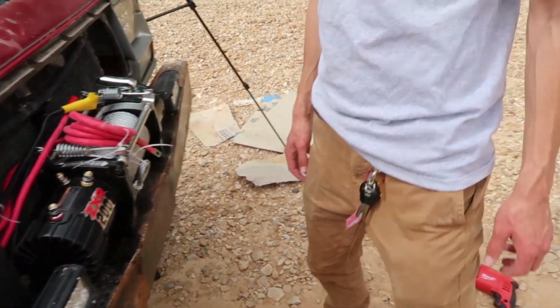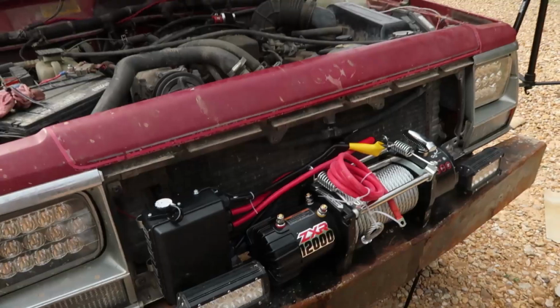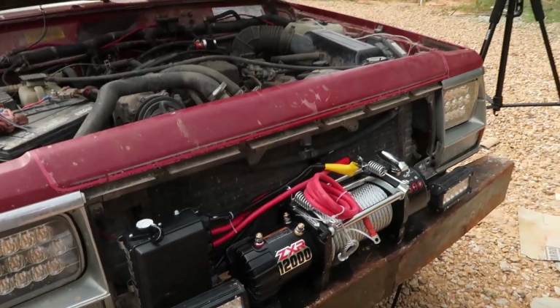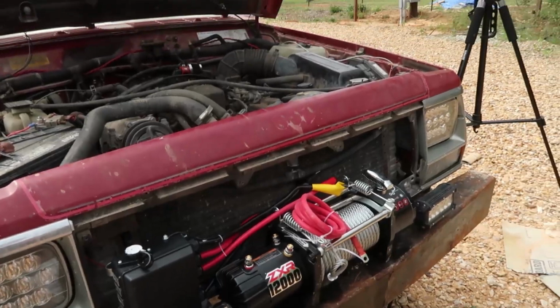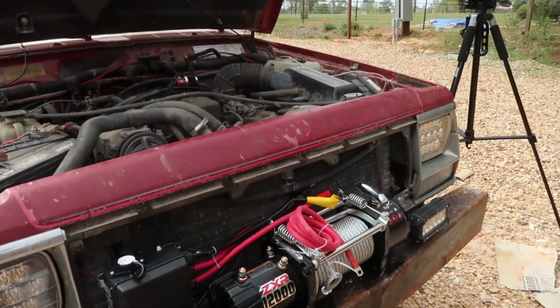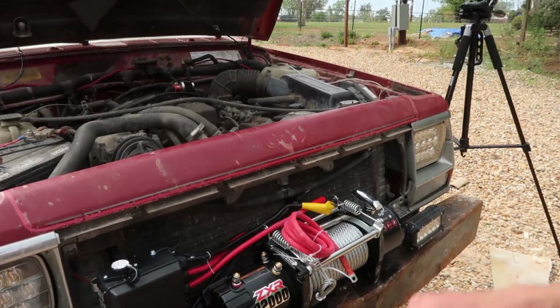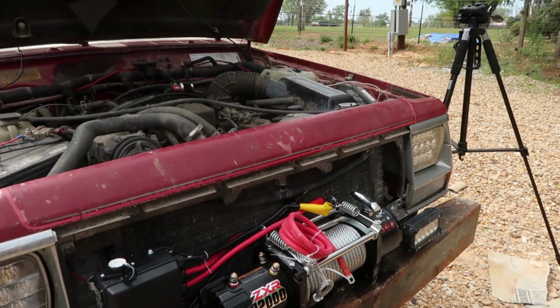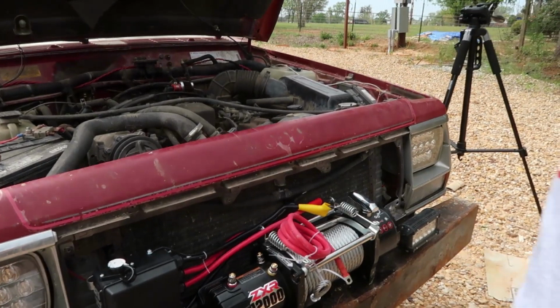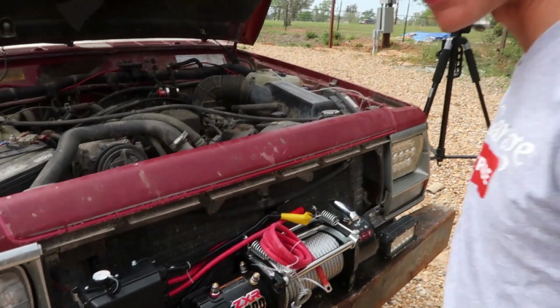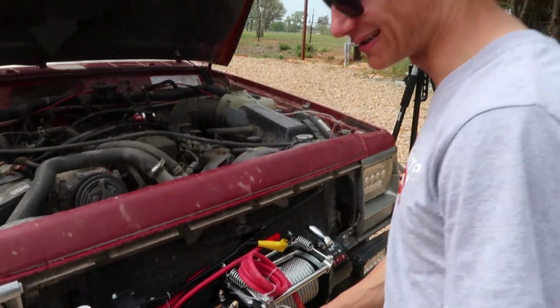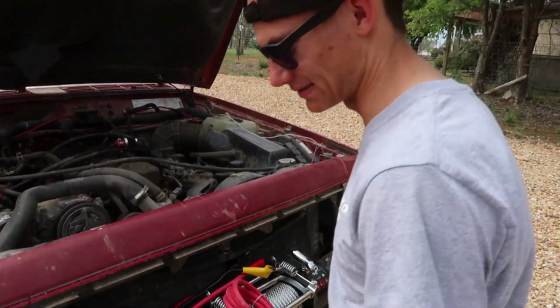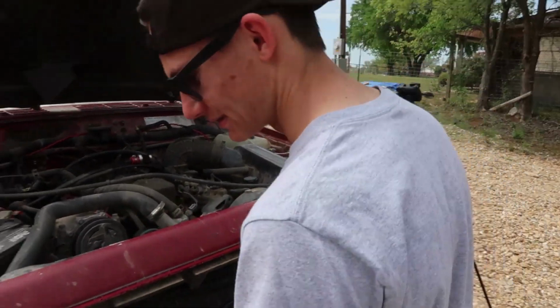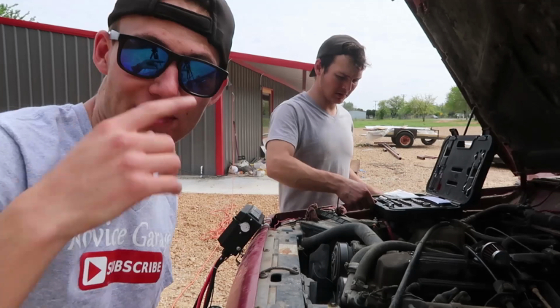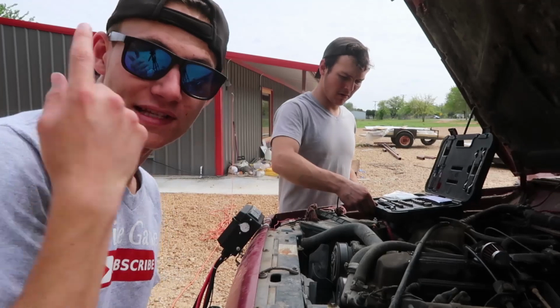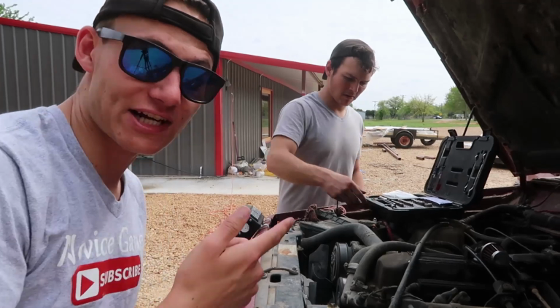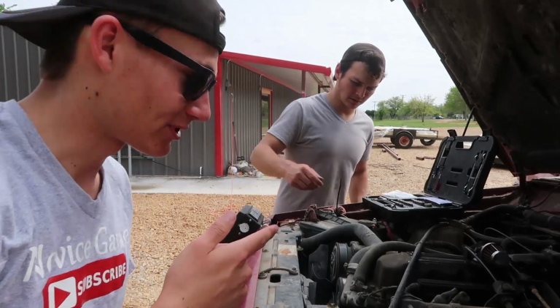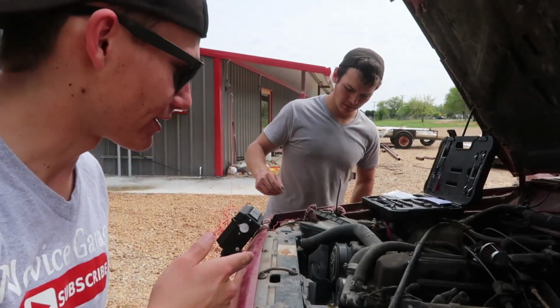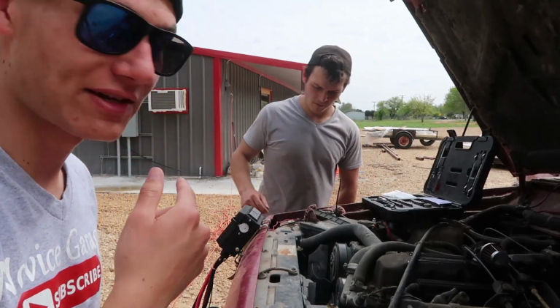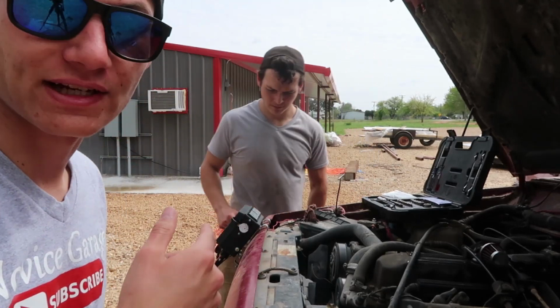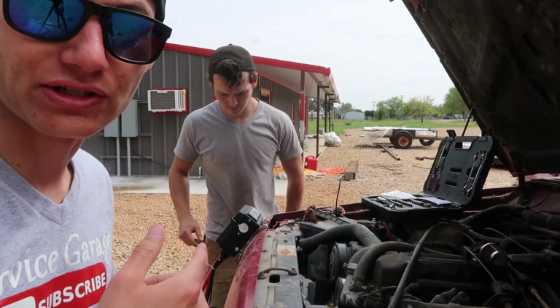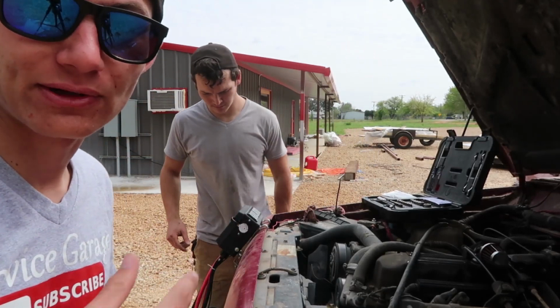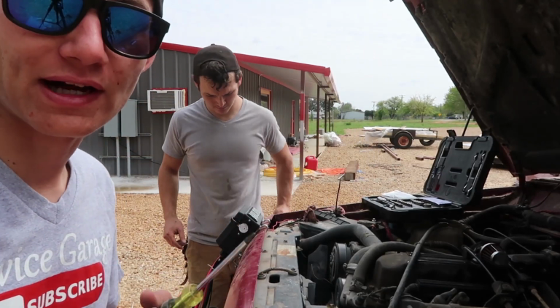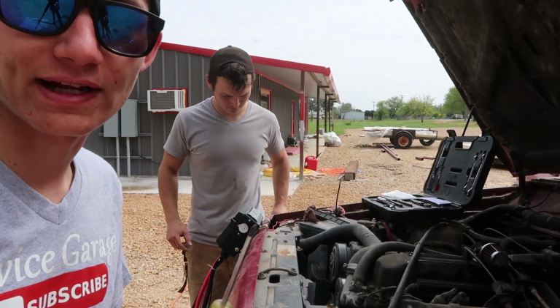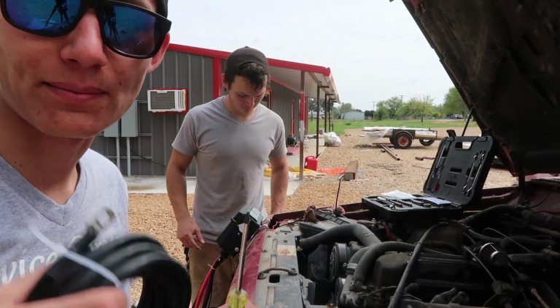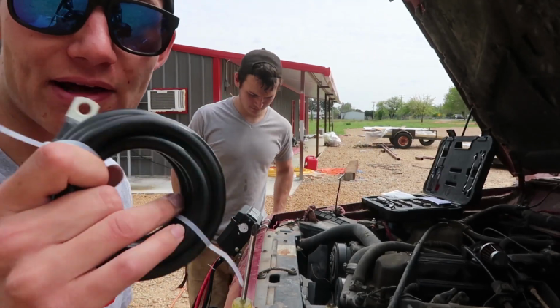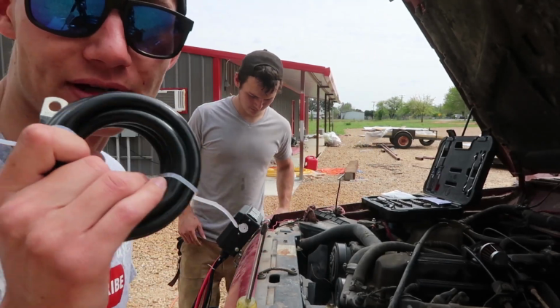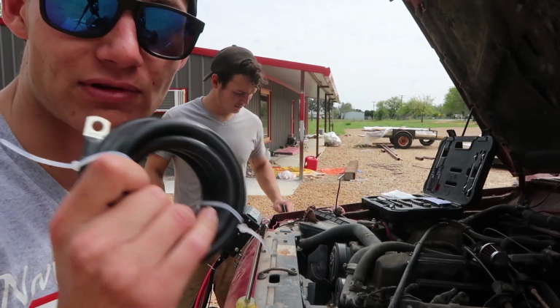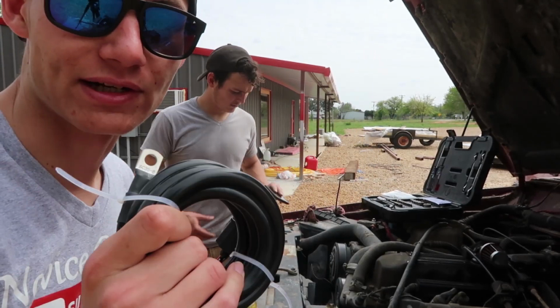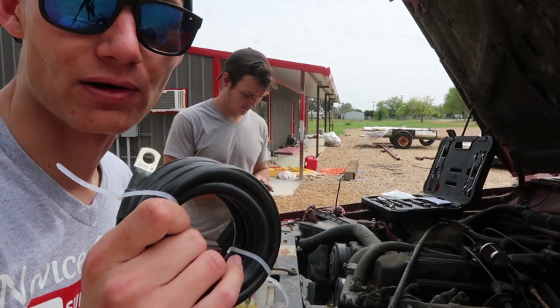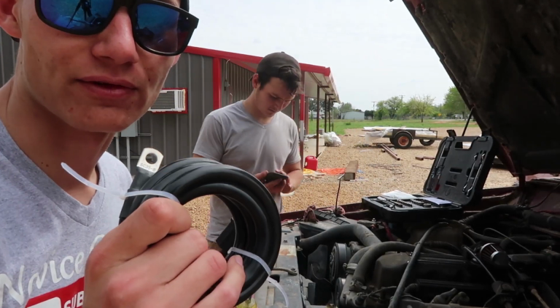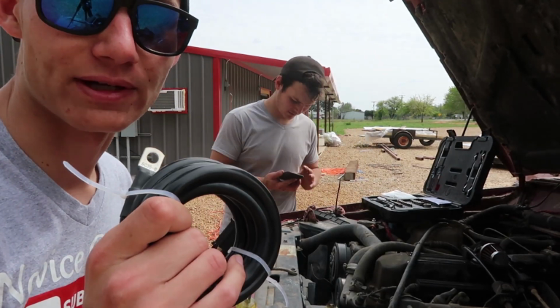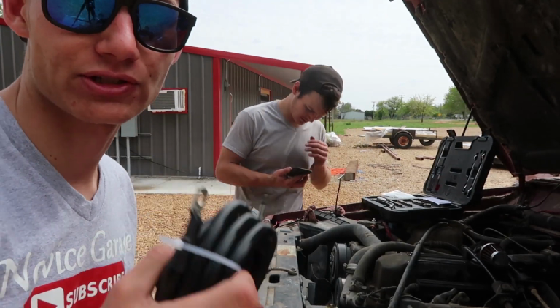It doesn't look that bad. I could just zip tie it, honestly. So while Zach's working on the mounting issue, I'm gonna go ahead and get the battery ready to go for the winch.